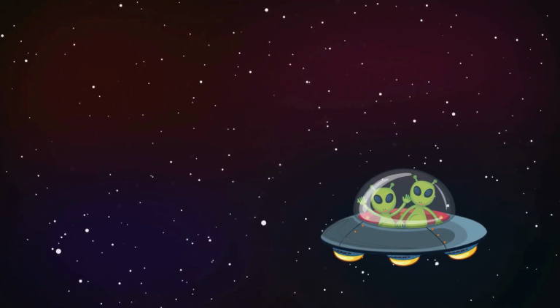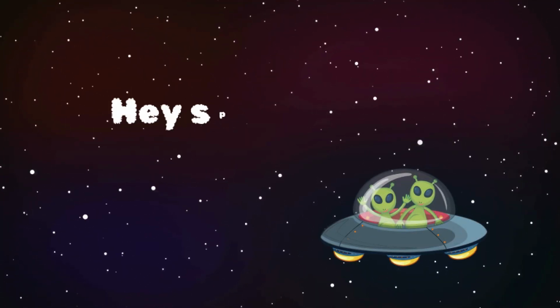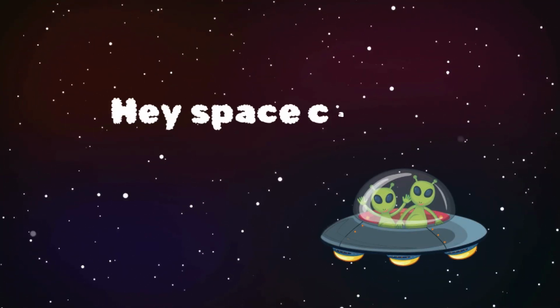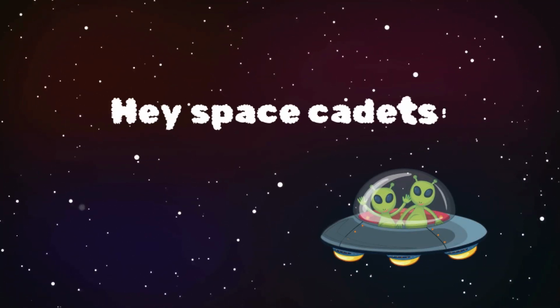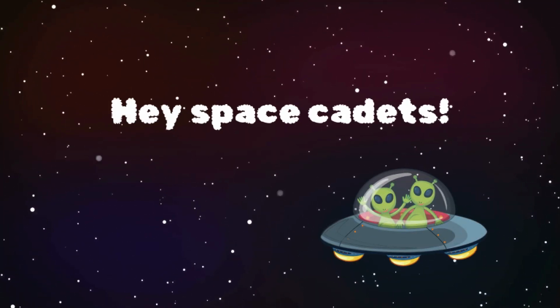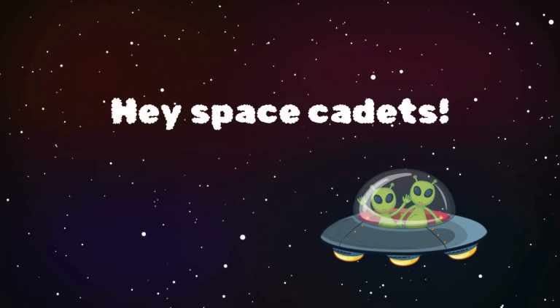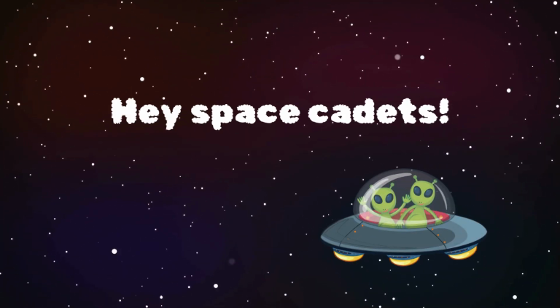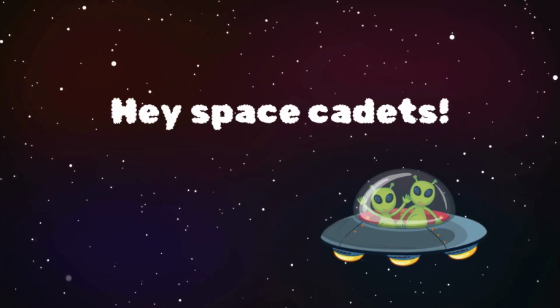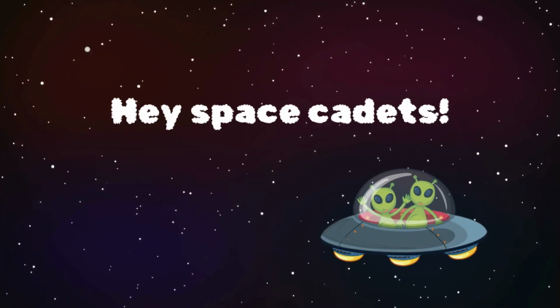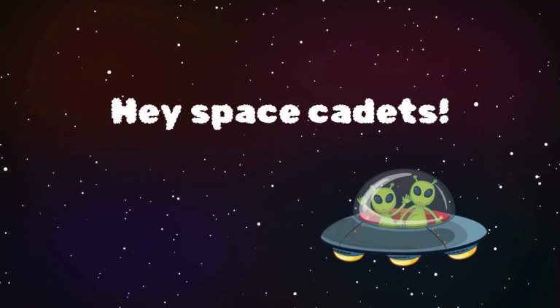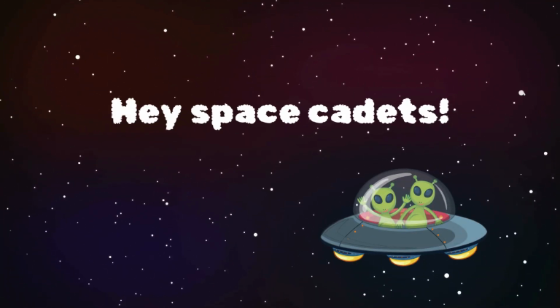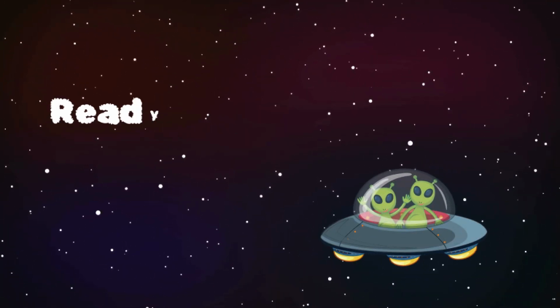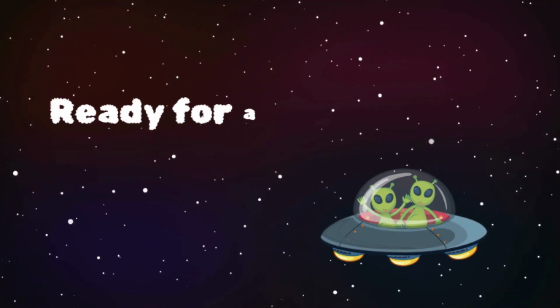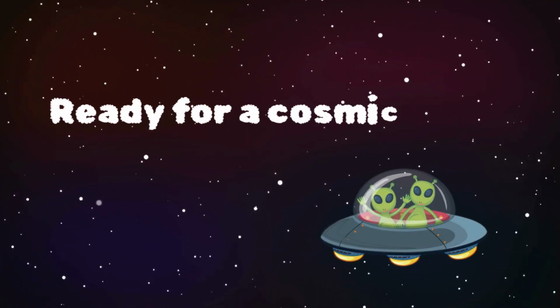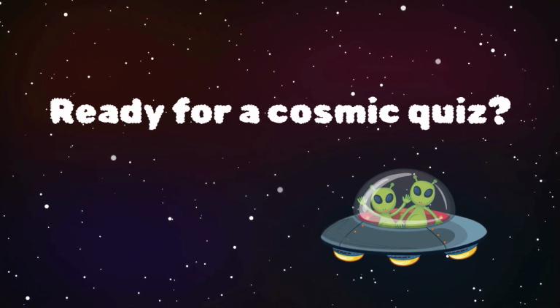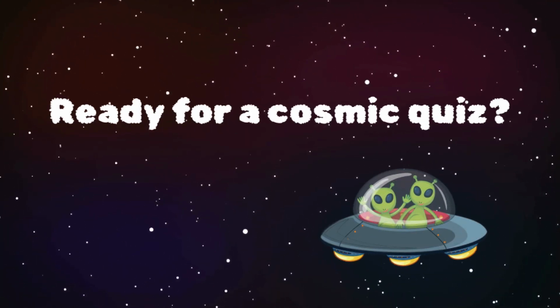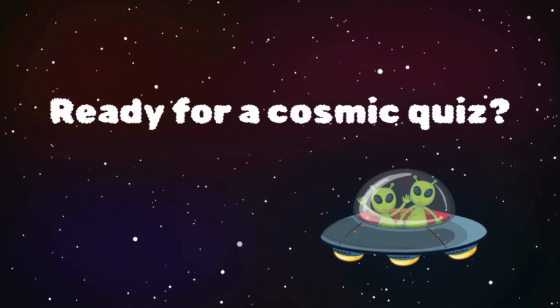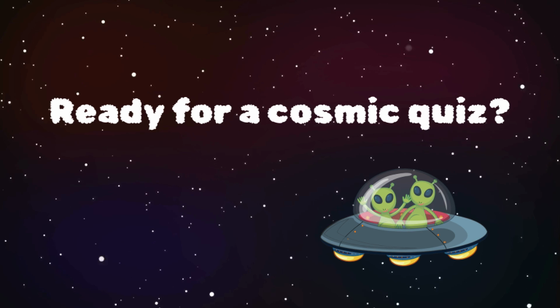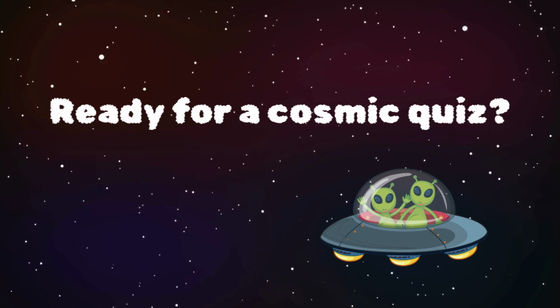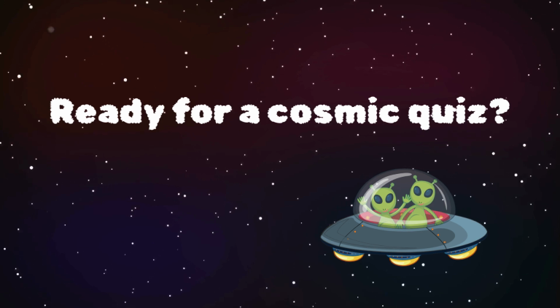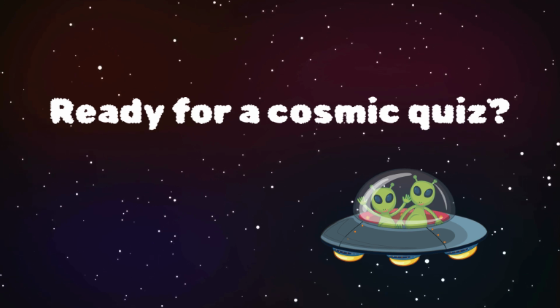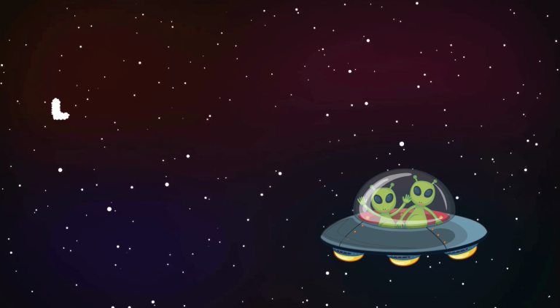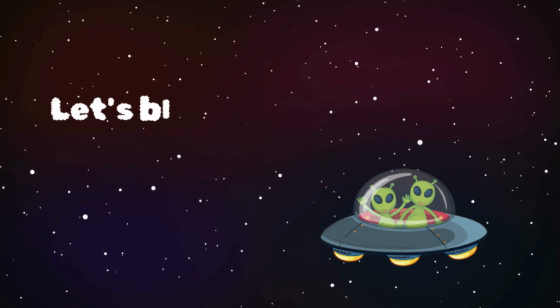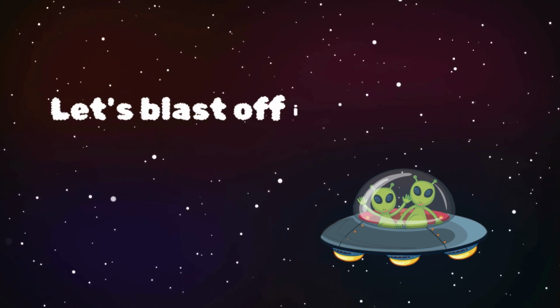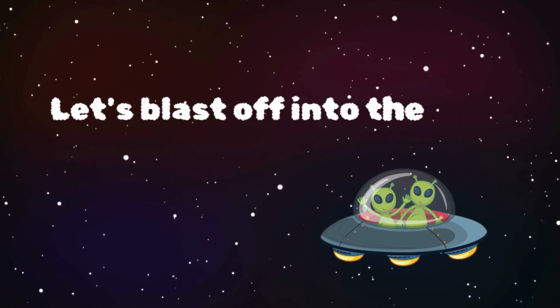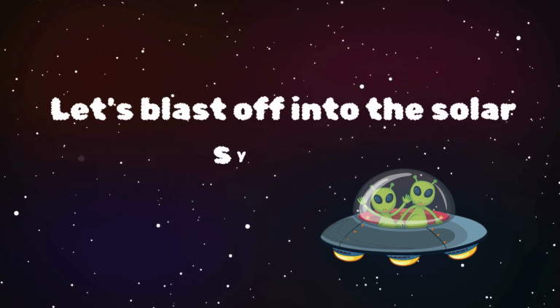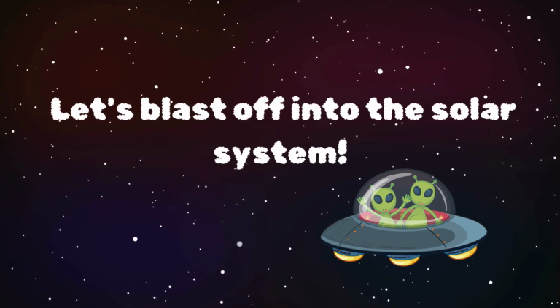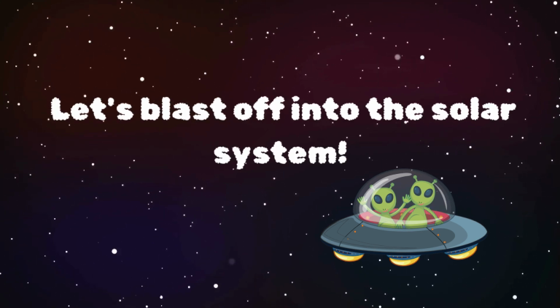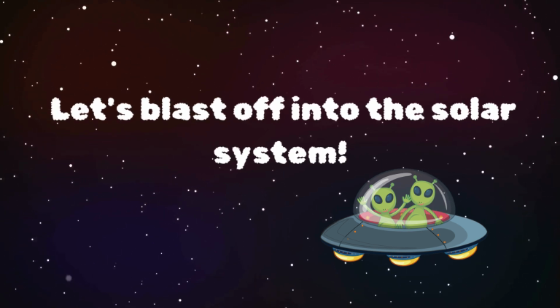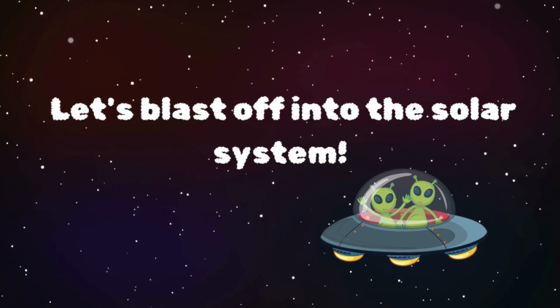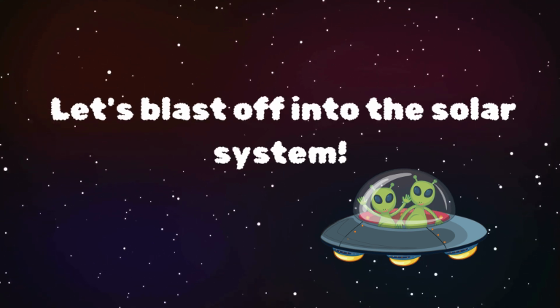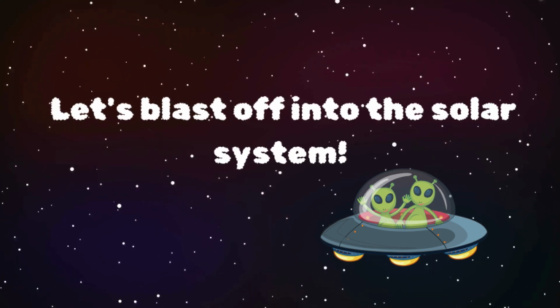Hey, space cadets! Ready for a cosmic quiz? Let's blast off into the solar system.